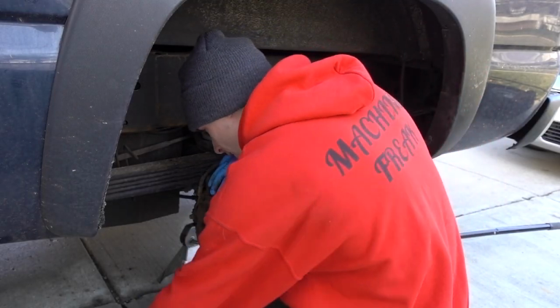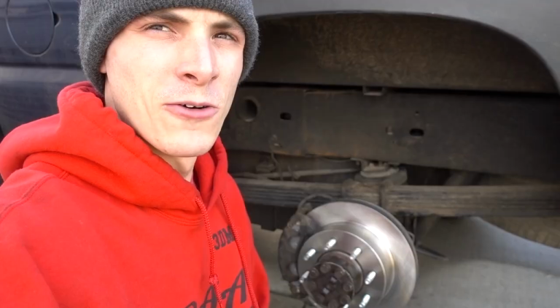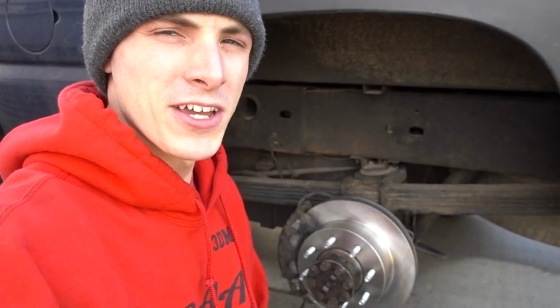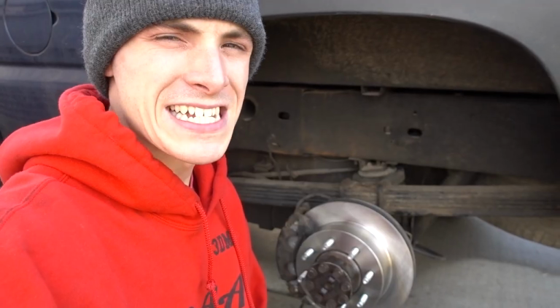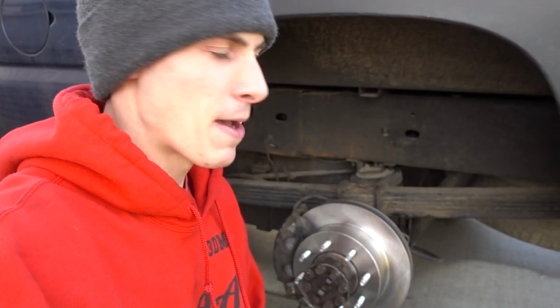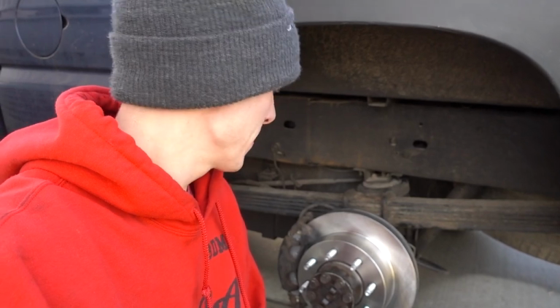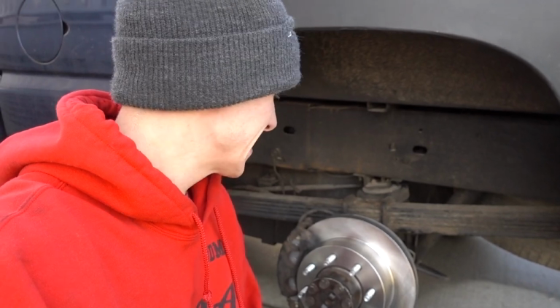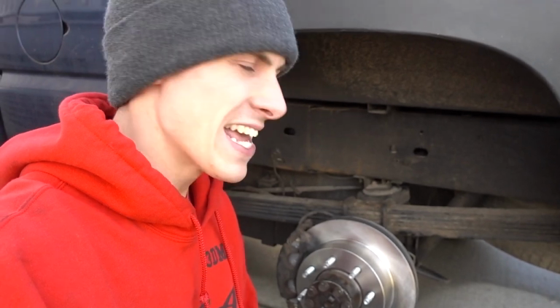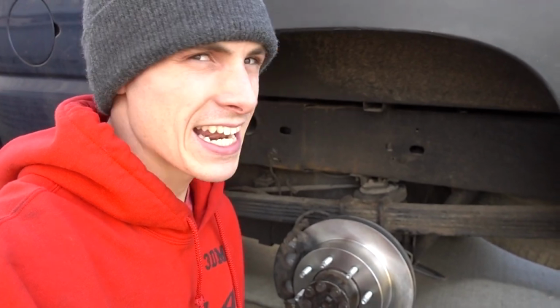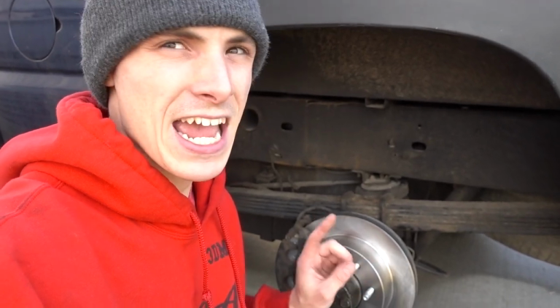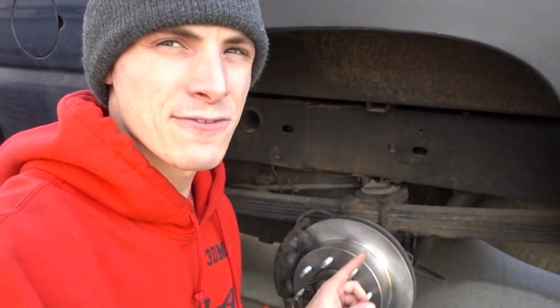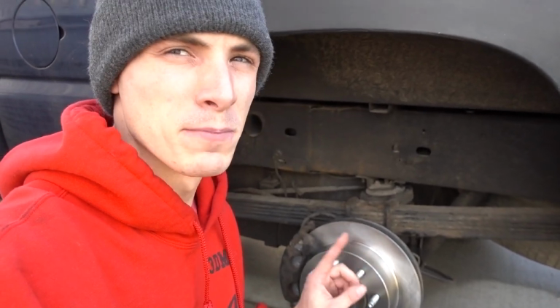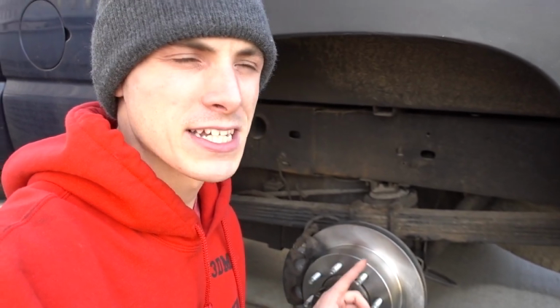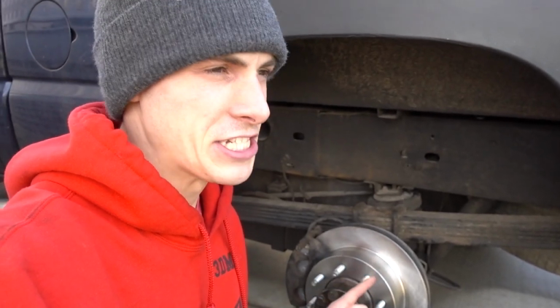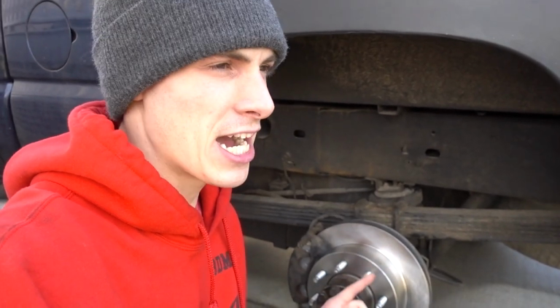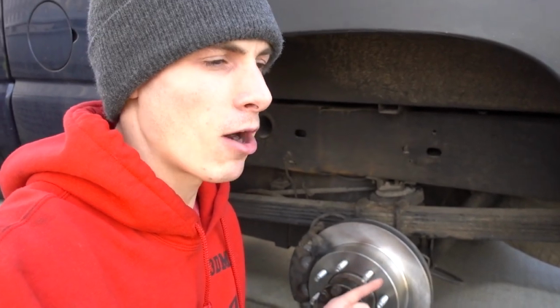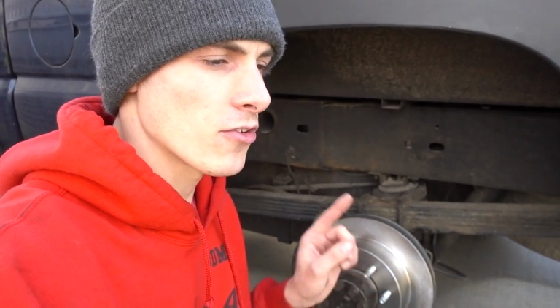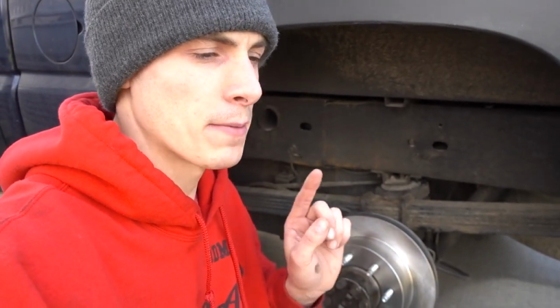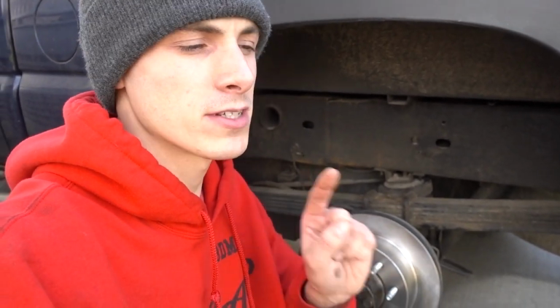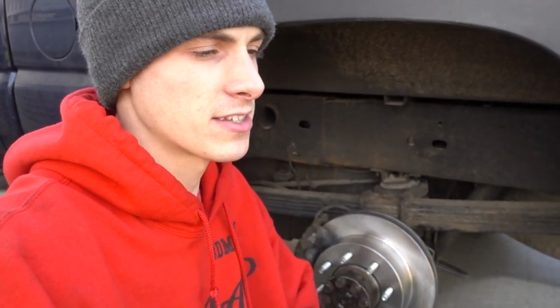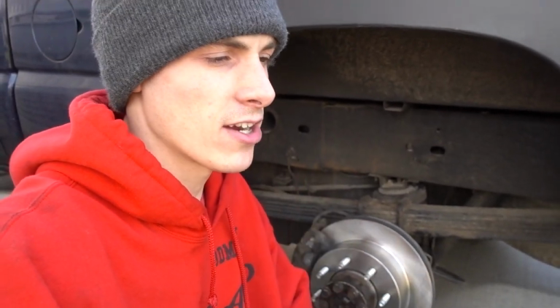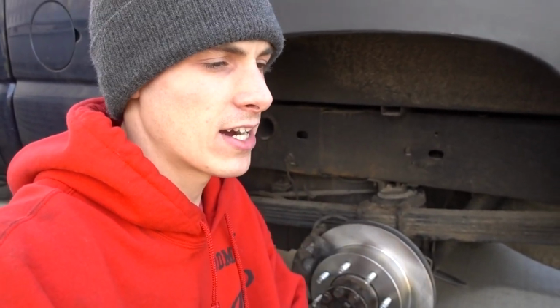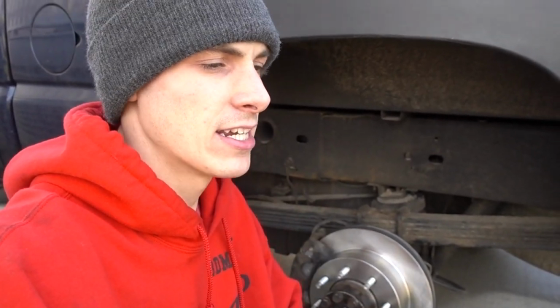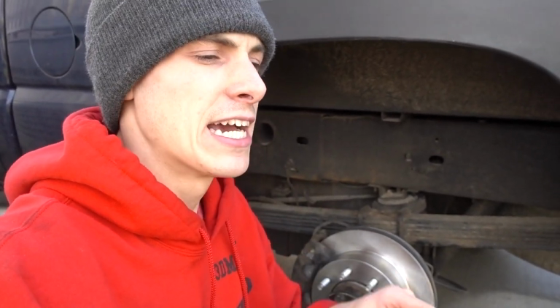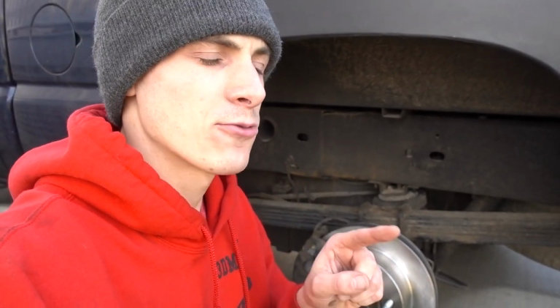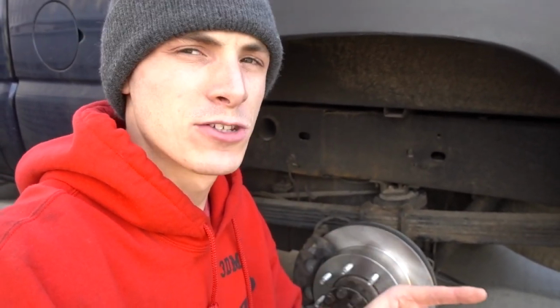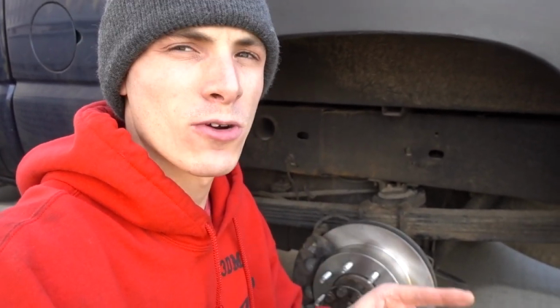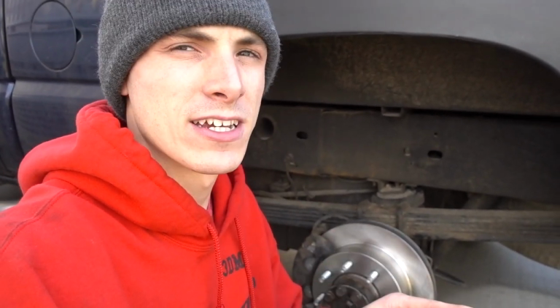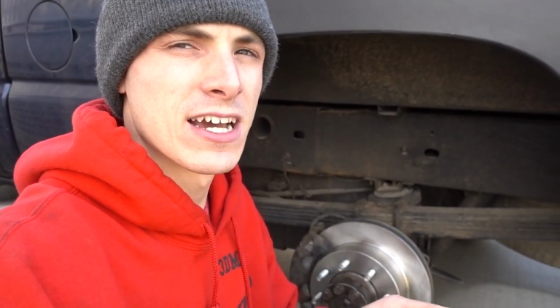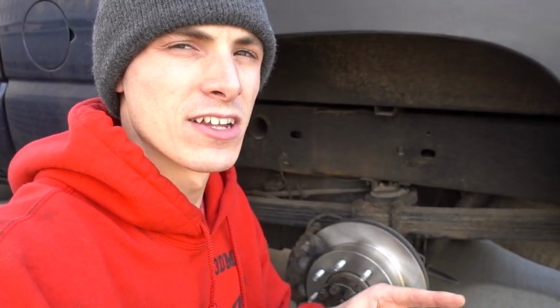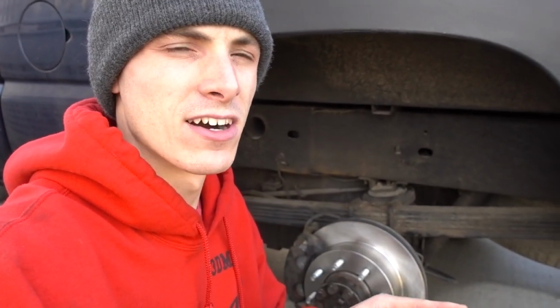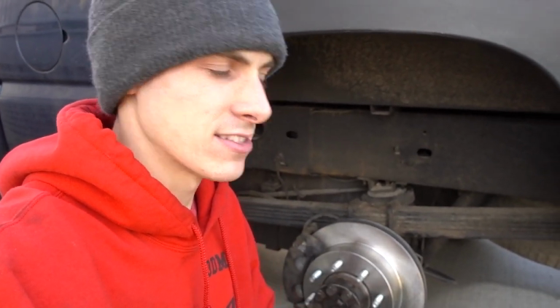I'm happy to say that I have completed the job other than putting the tire on and re-torquing the lugs.